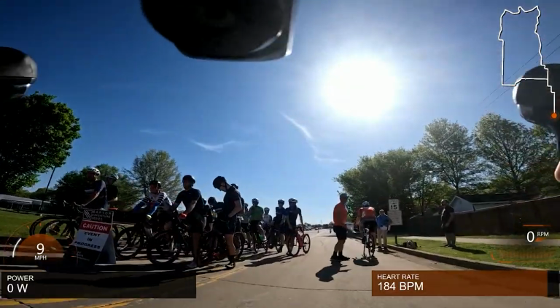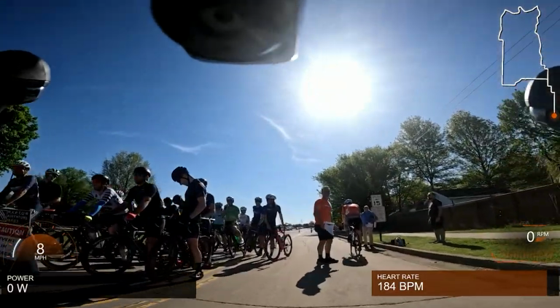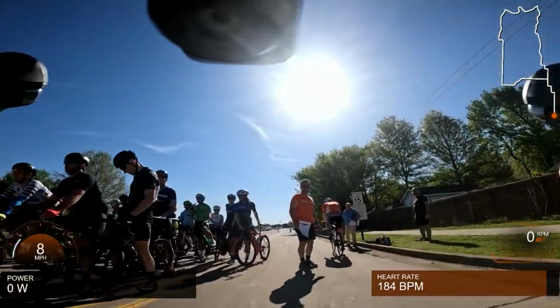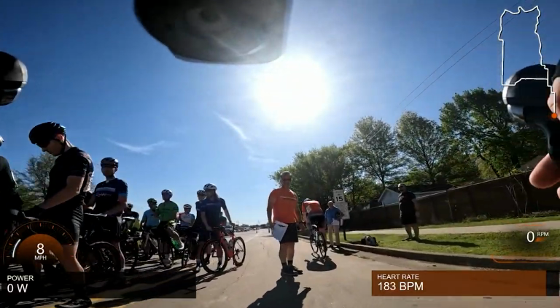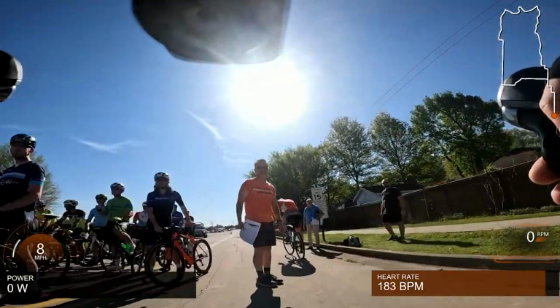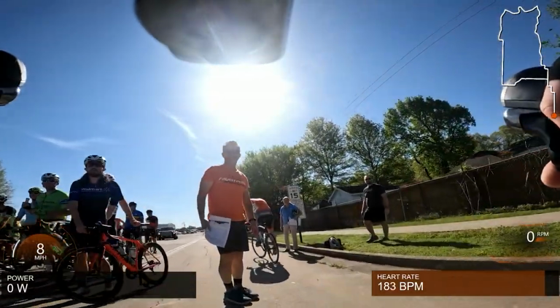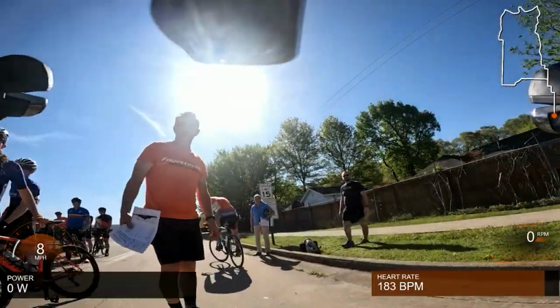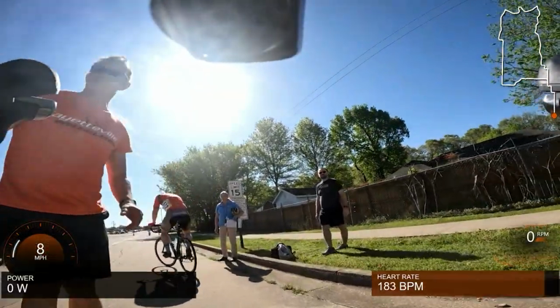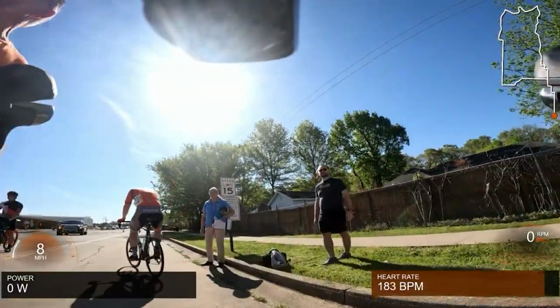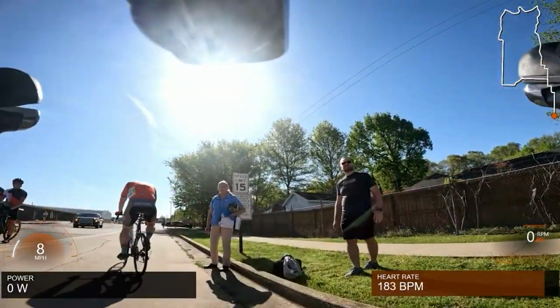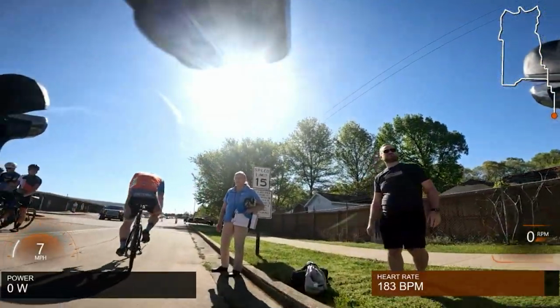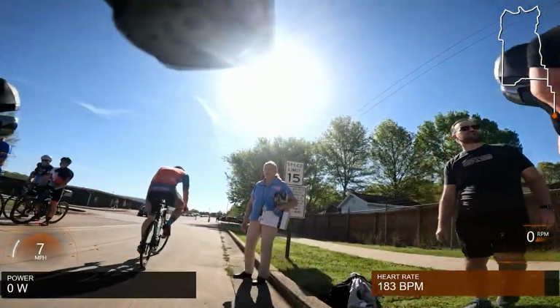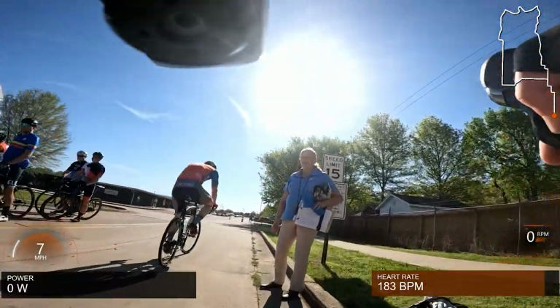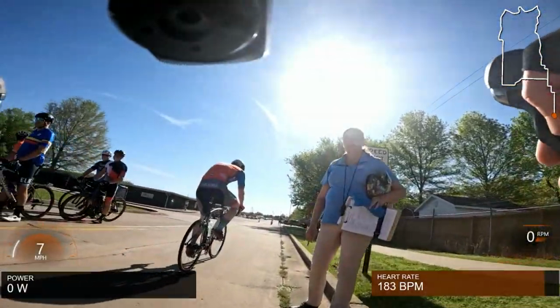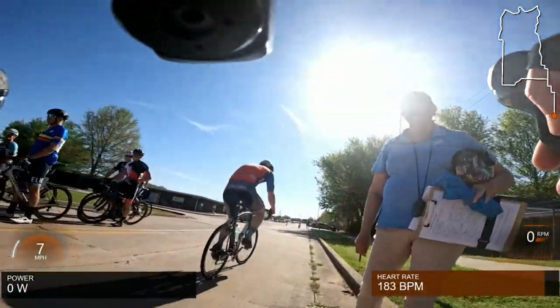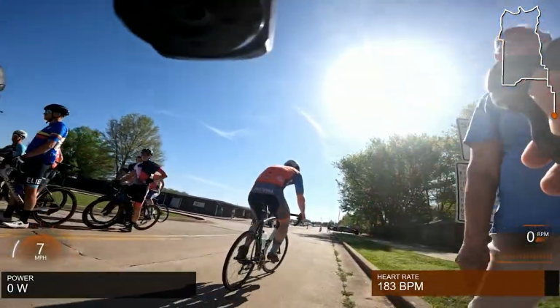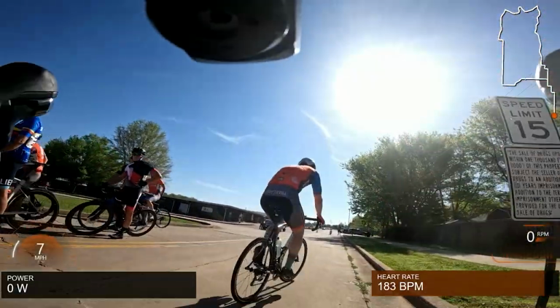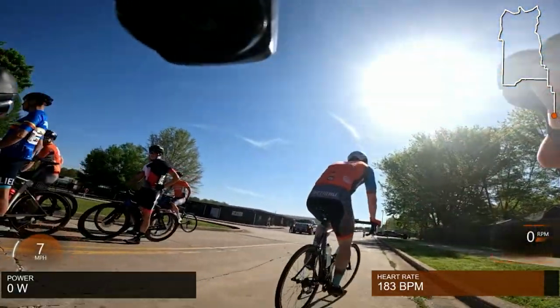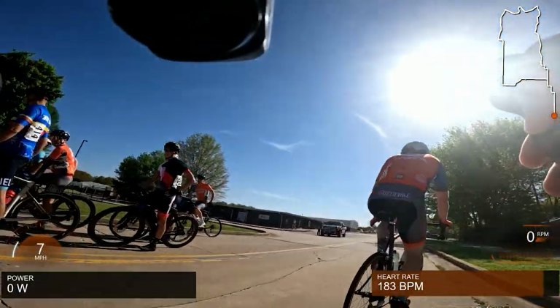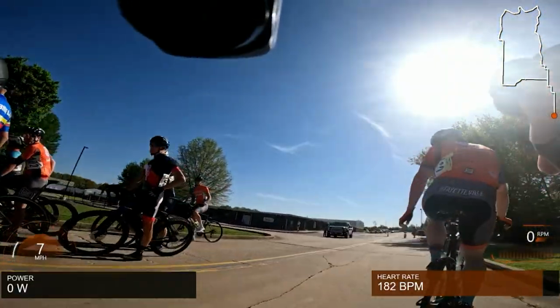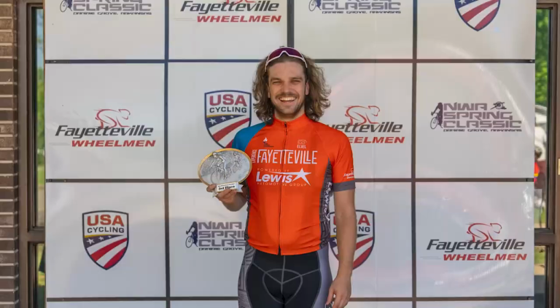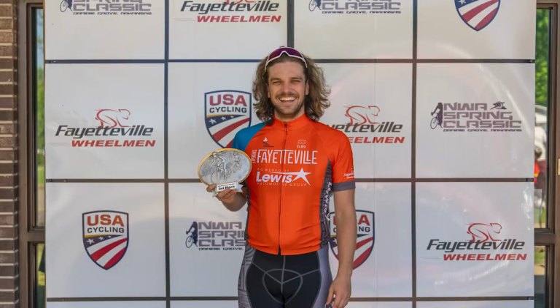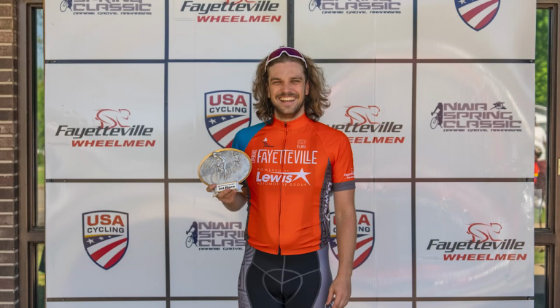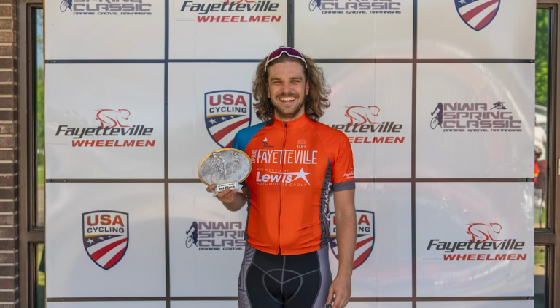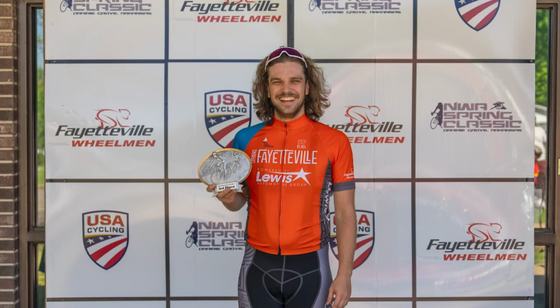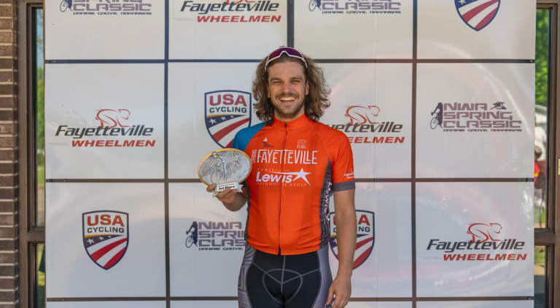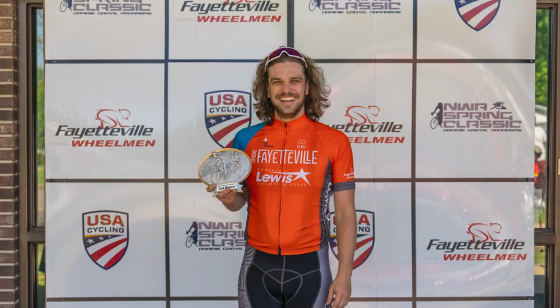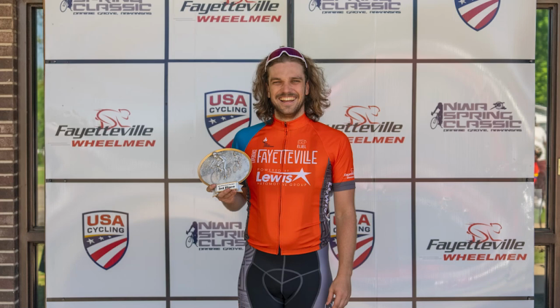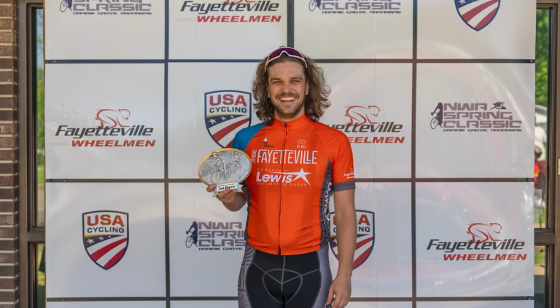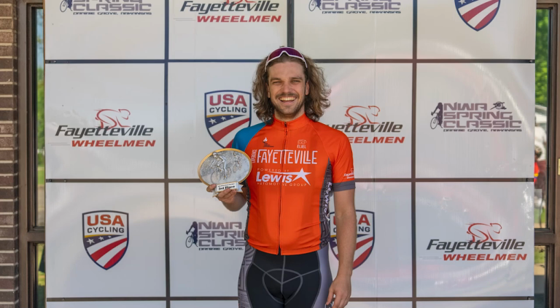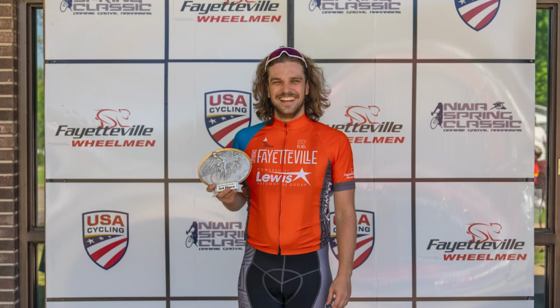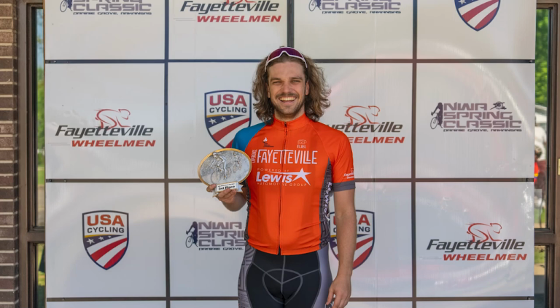Congratulations to the Bex rider who won, Brick Squad who got second, and of course our Wheelmen came in third place with that last little sprint. Great little race. Thanks to the Fayetteville Wheelmen and to Lewis for sponsoring our team. Much appreciated, guys. Peace.